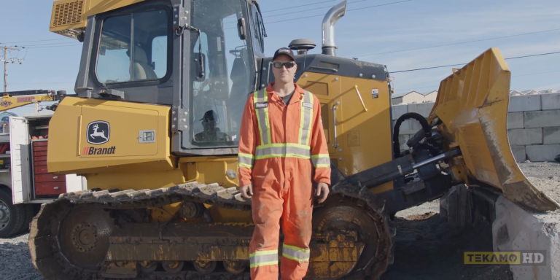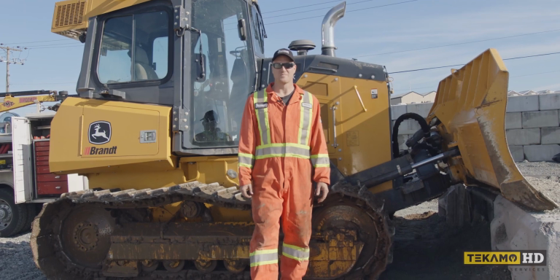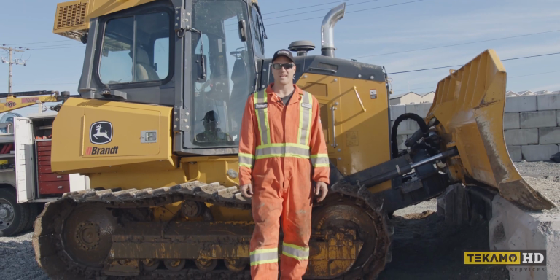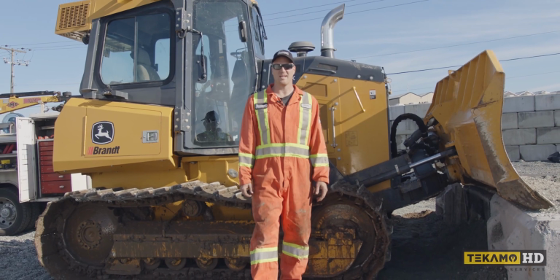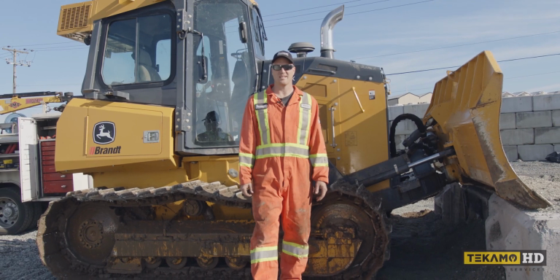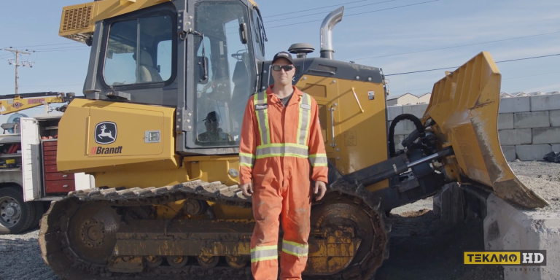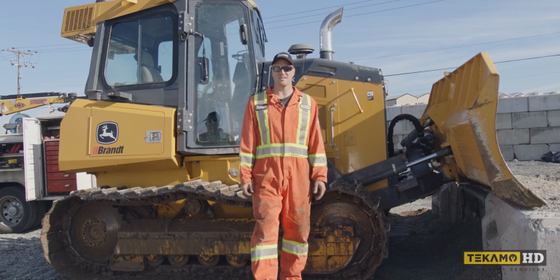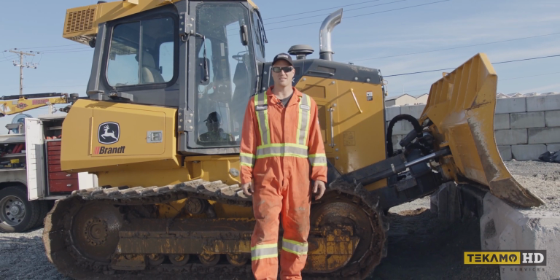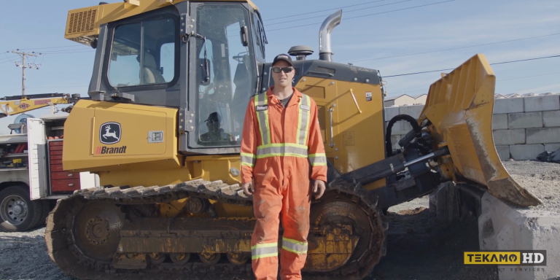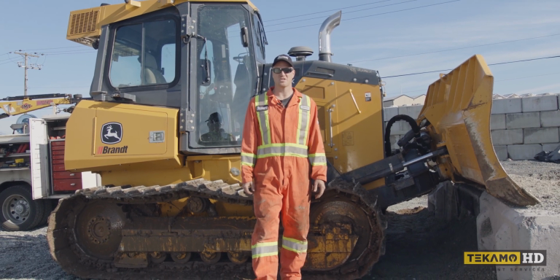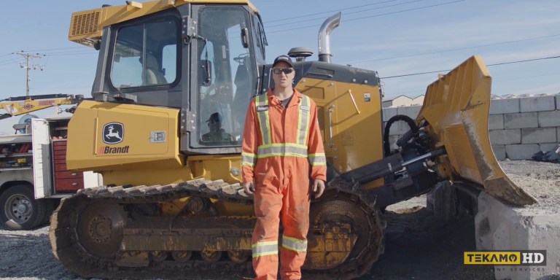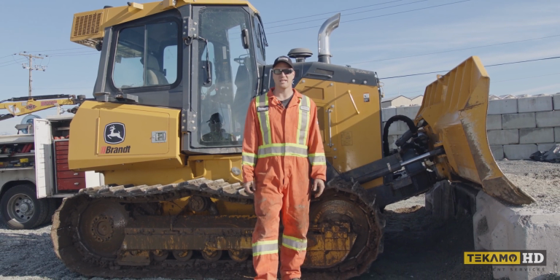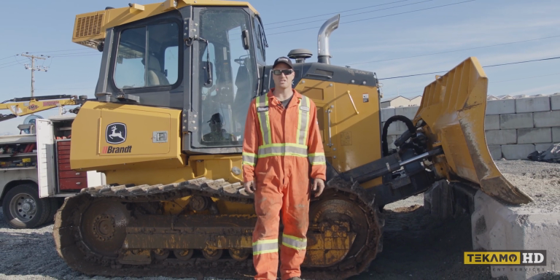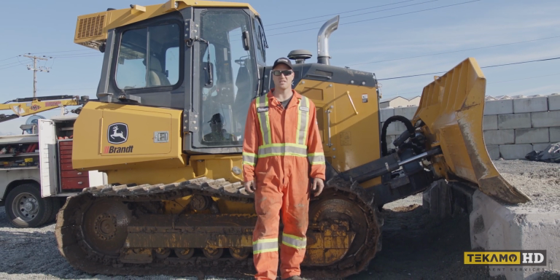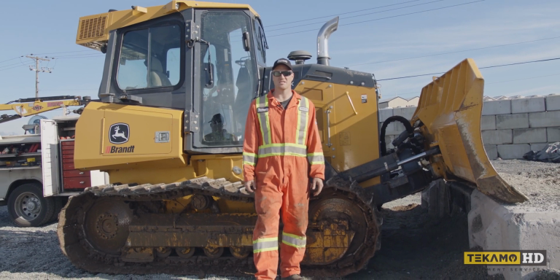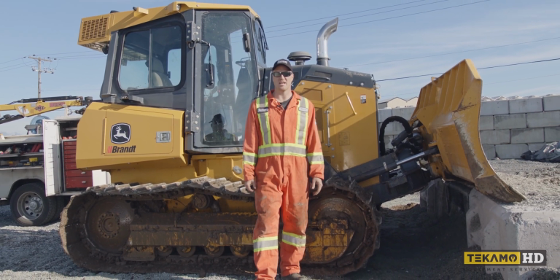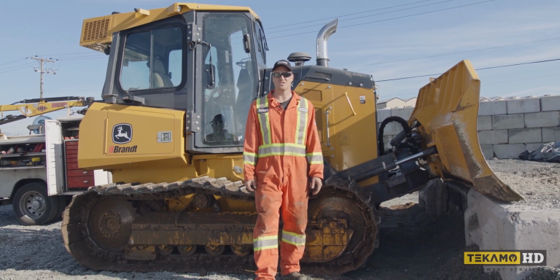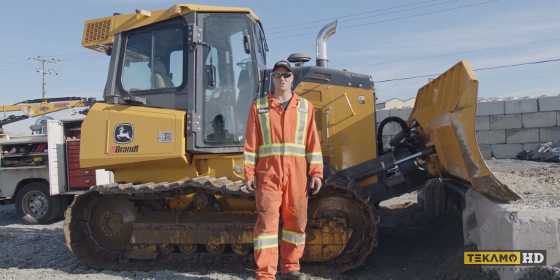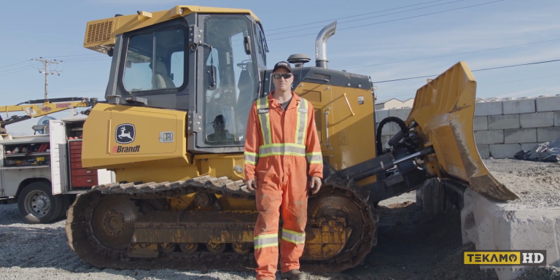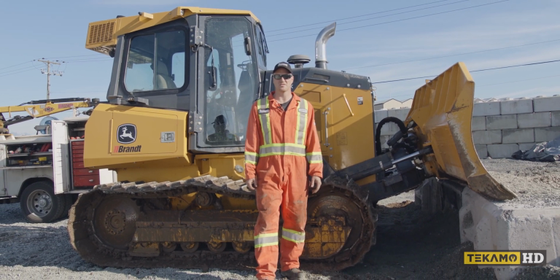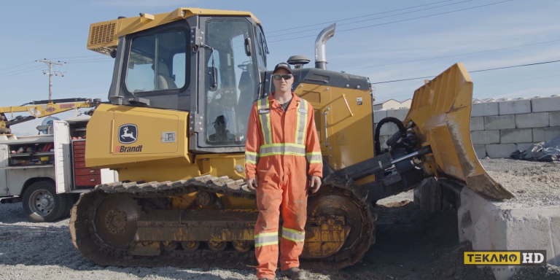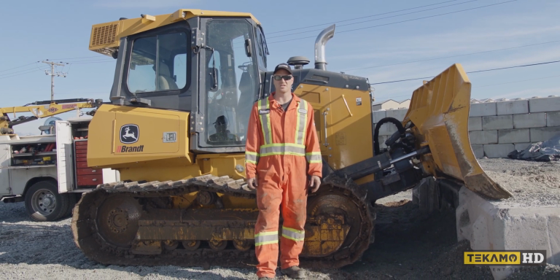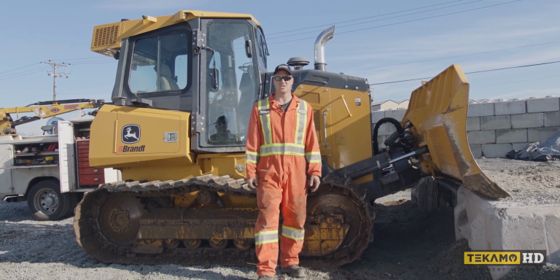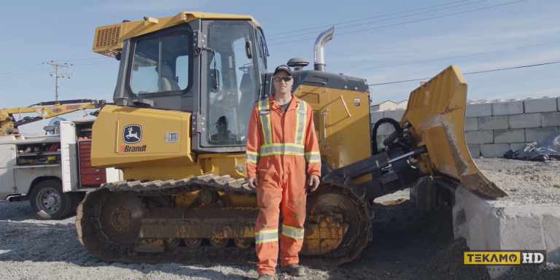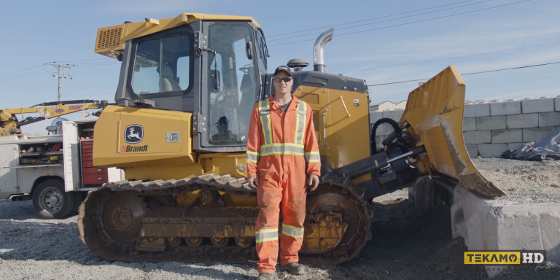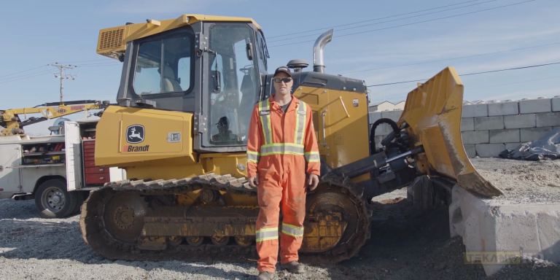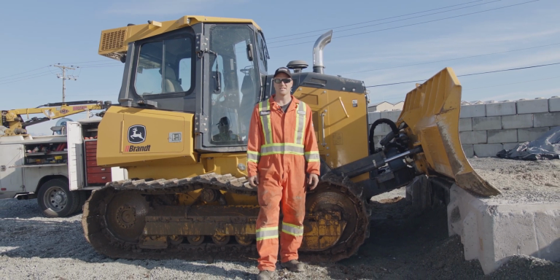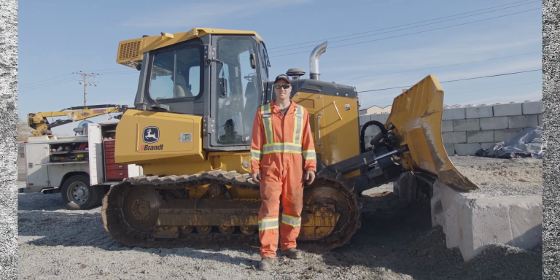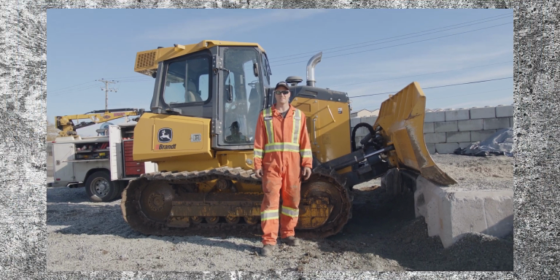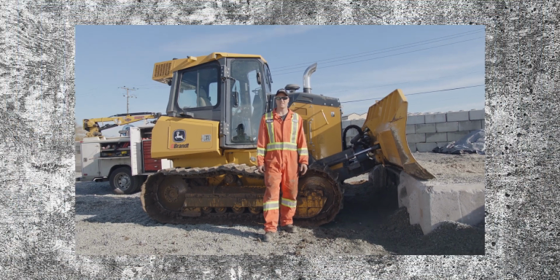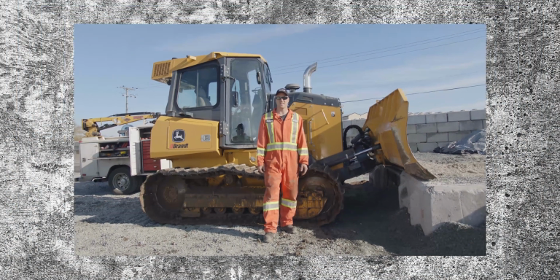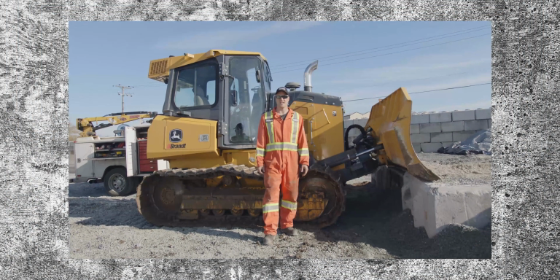Hi, I'm Keith and I'm going to show you how to change the engine oil filter on a John Deere 650K.